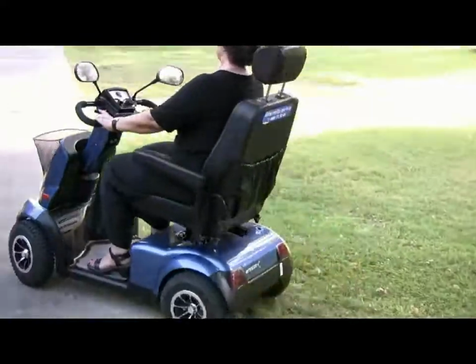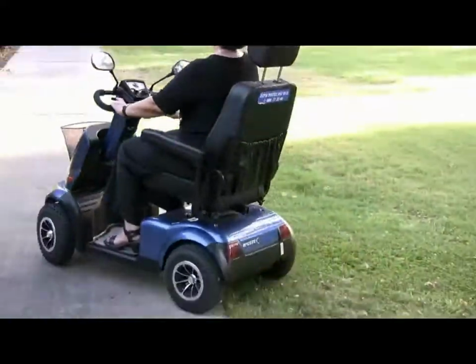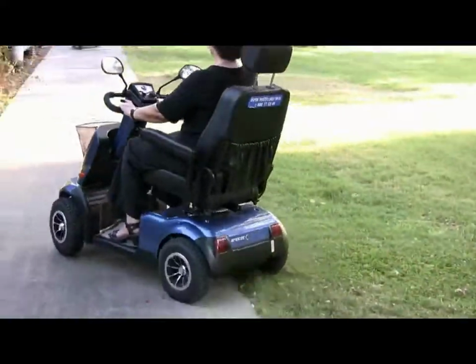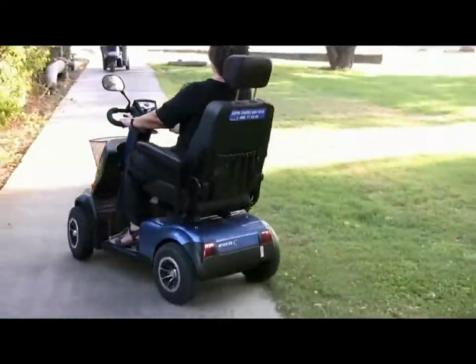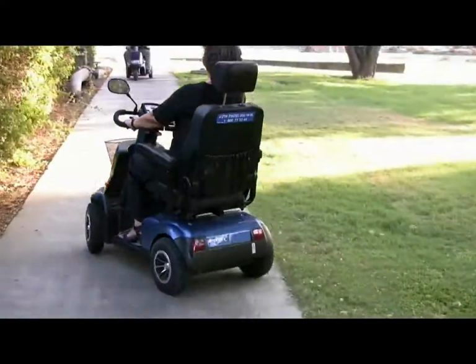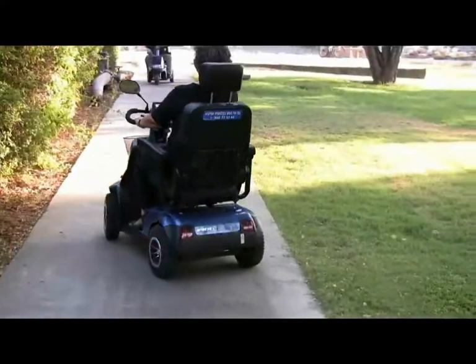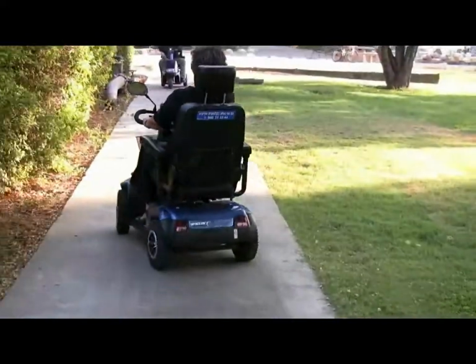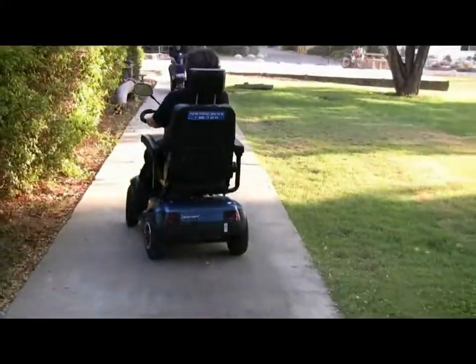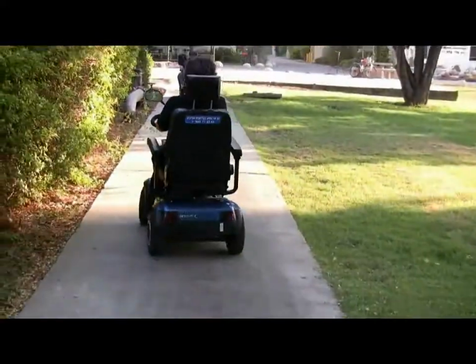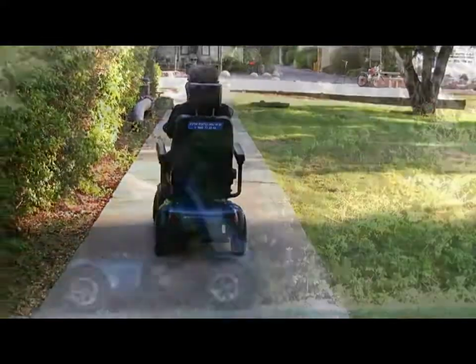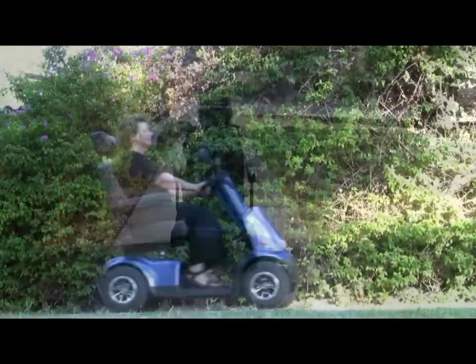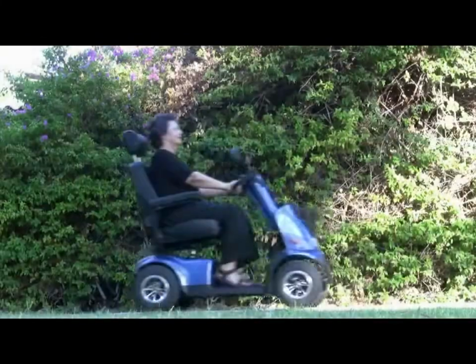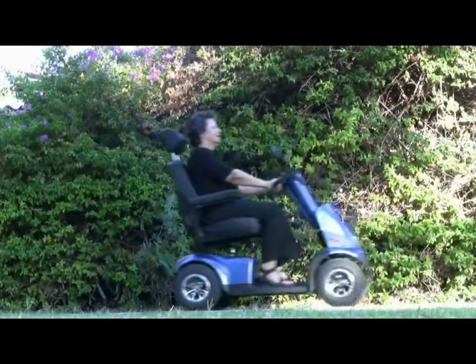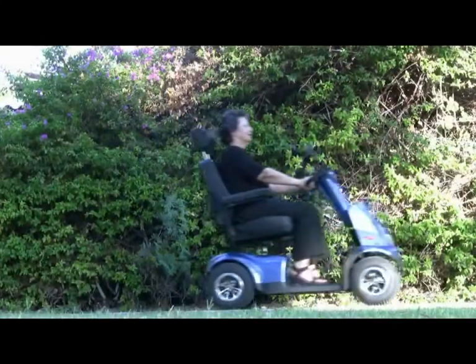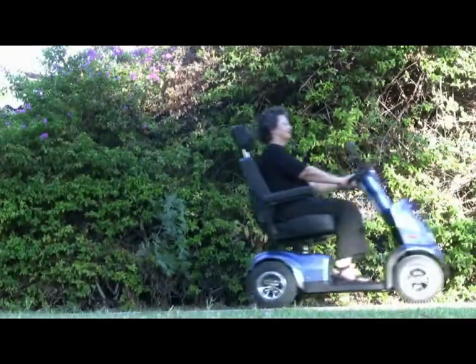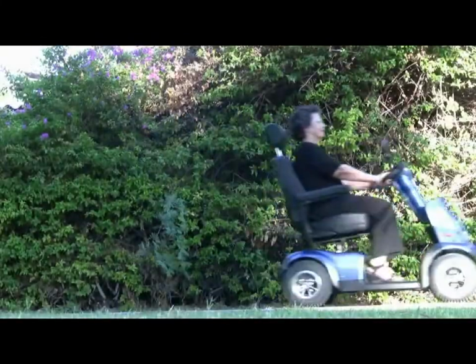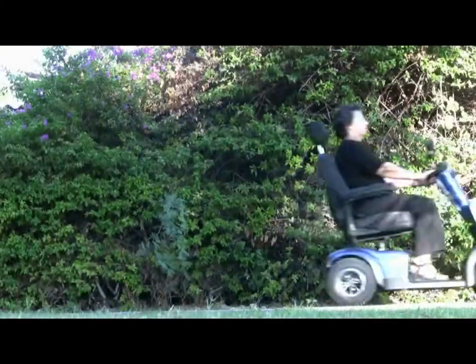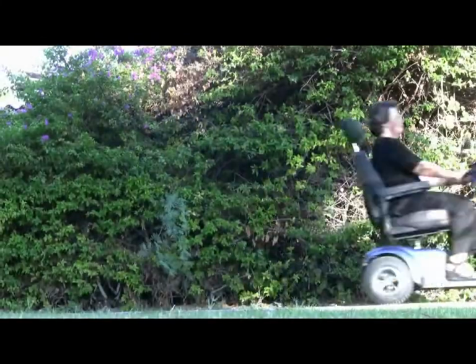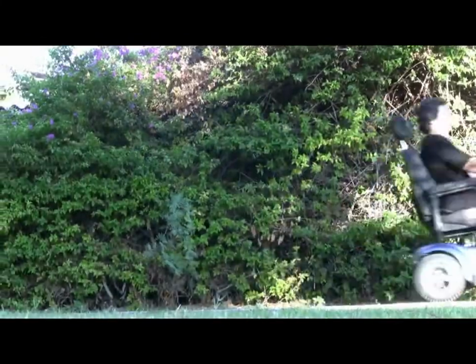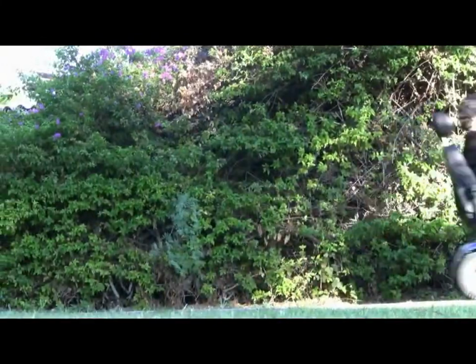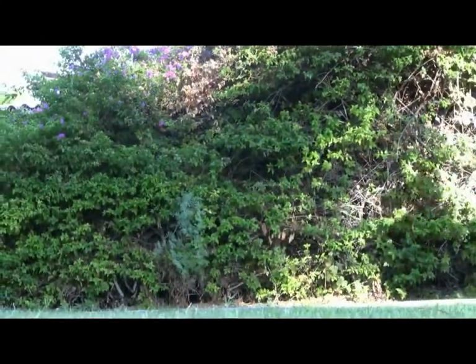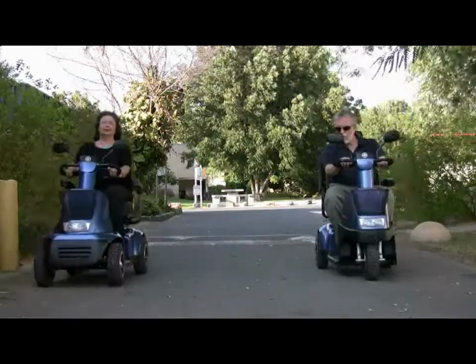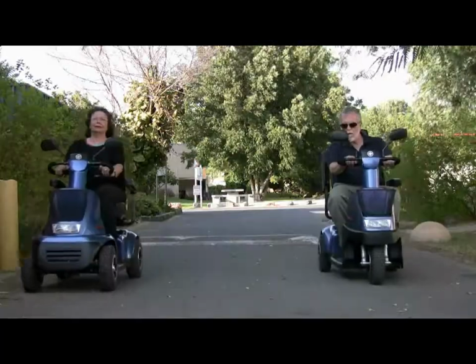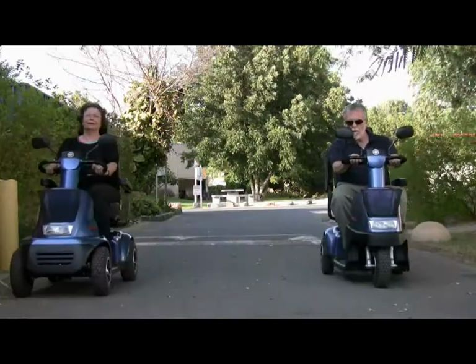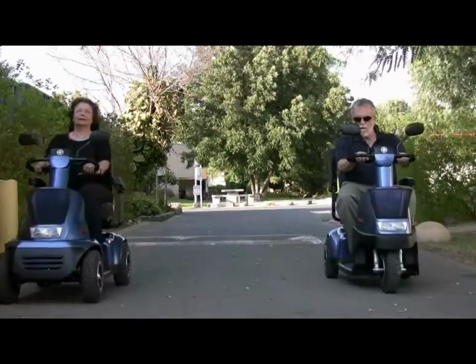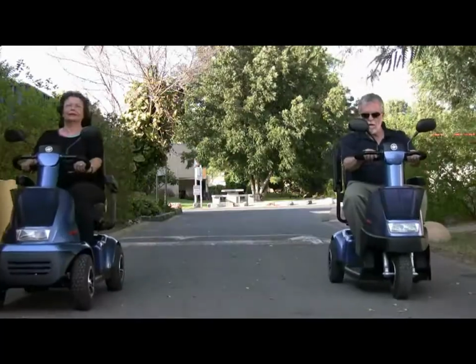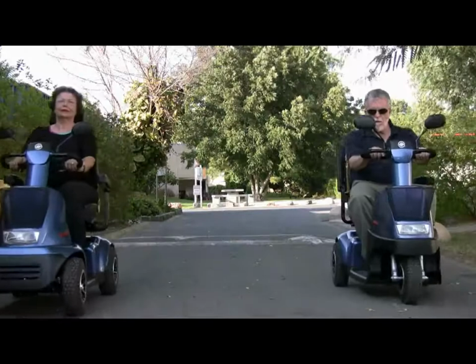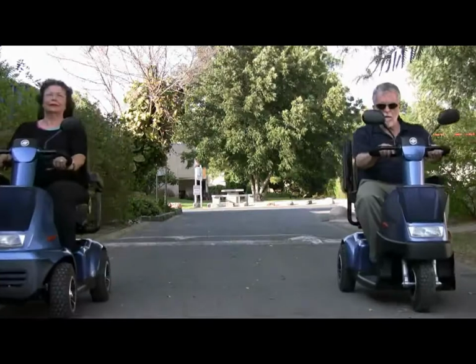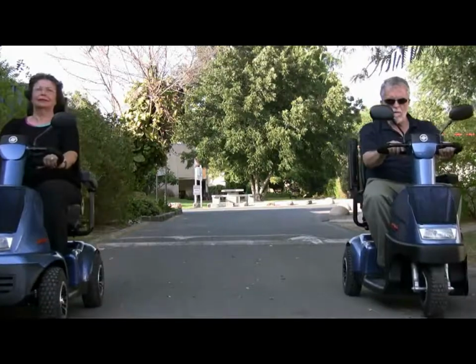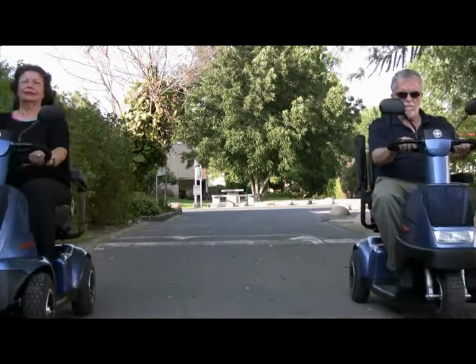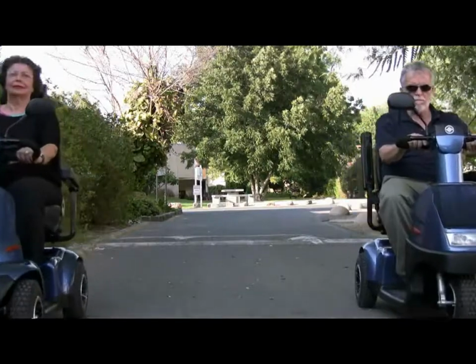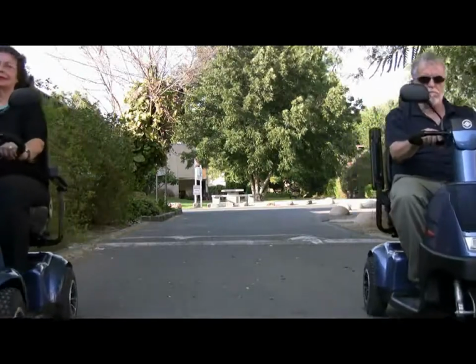Breeze C can carry up to 330 pounds for a distance of up to 30 miles.